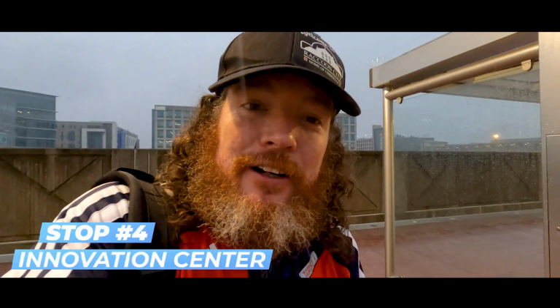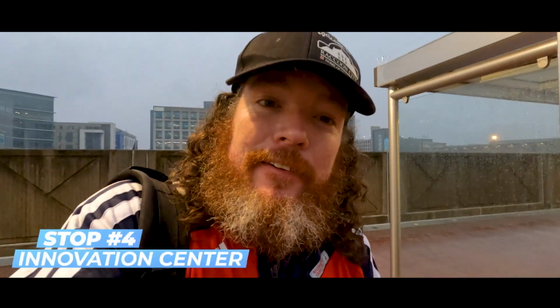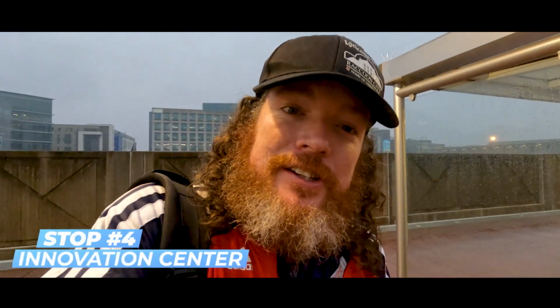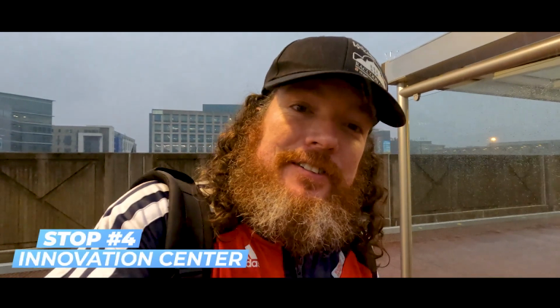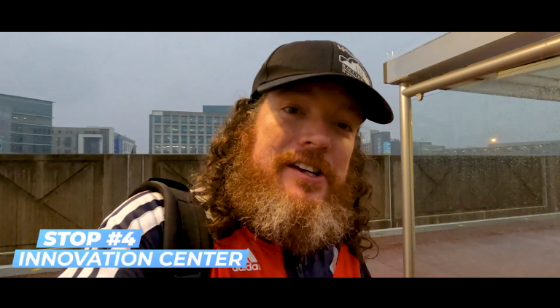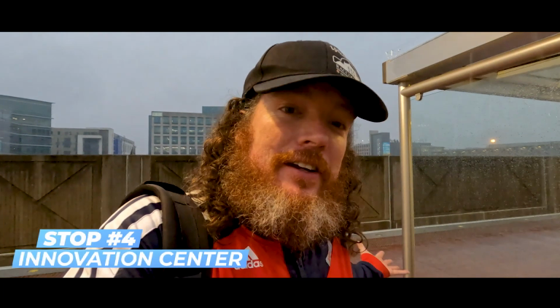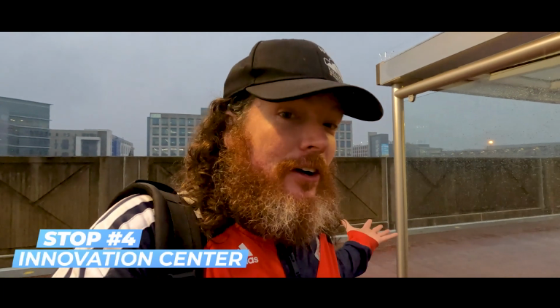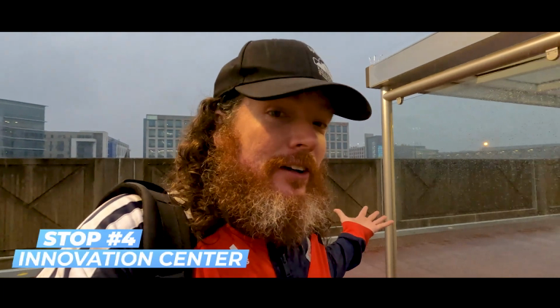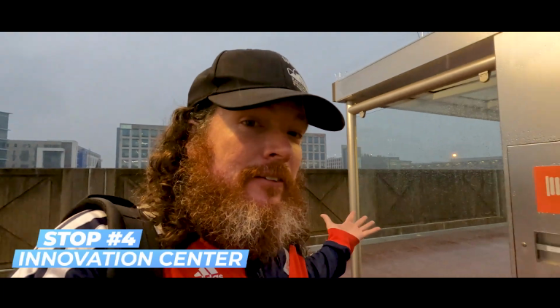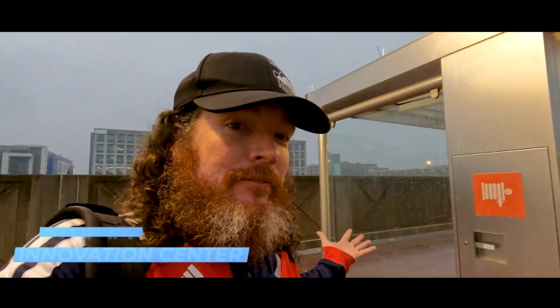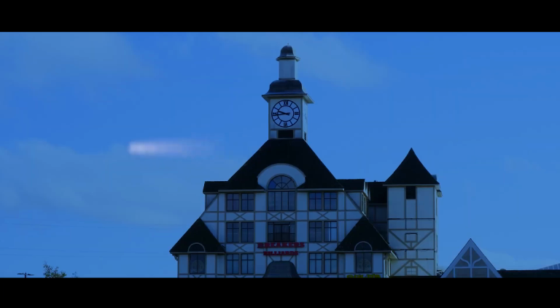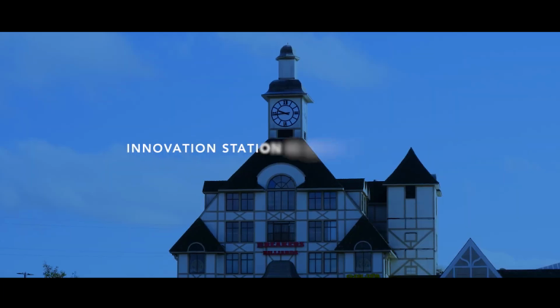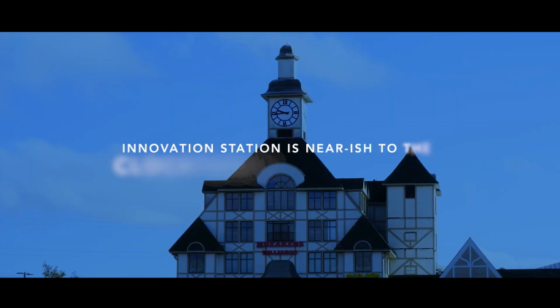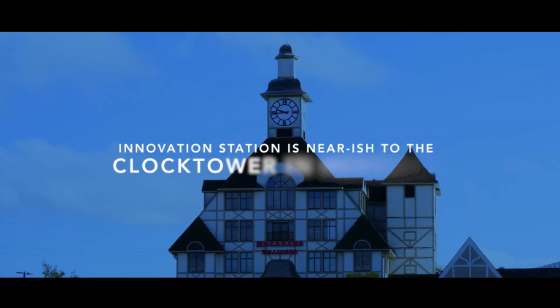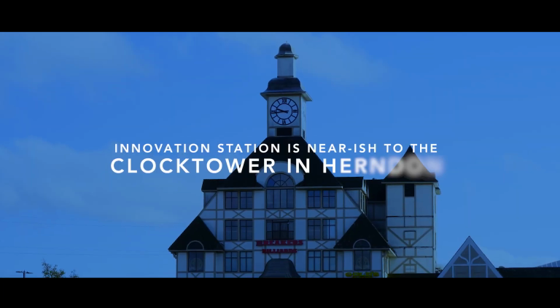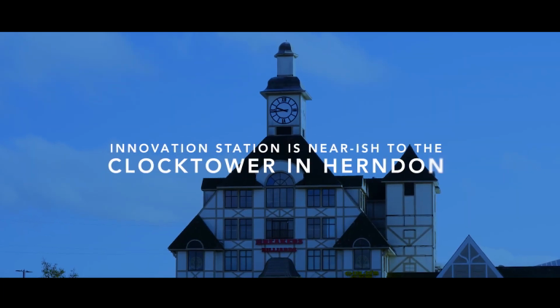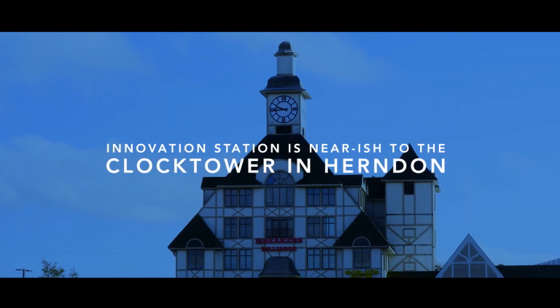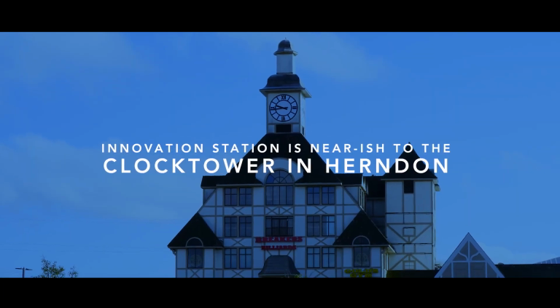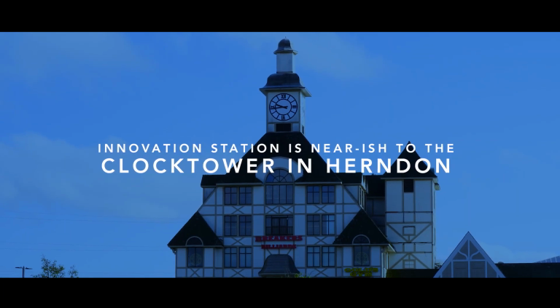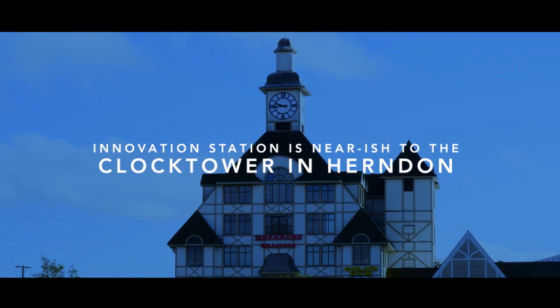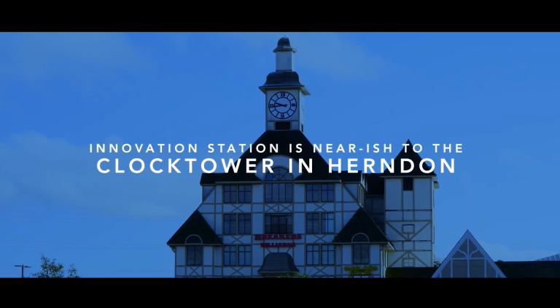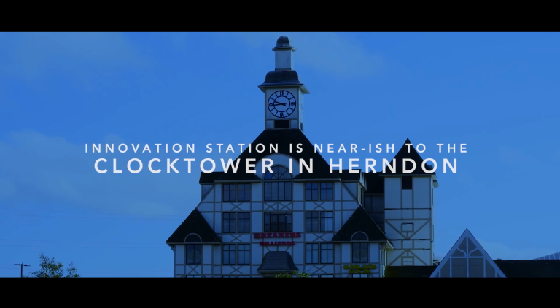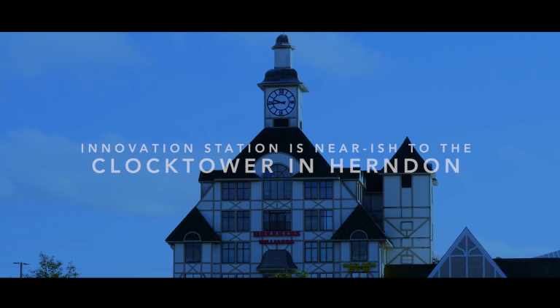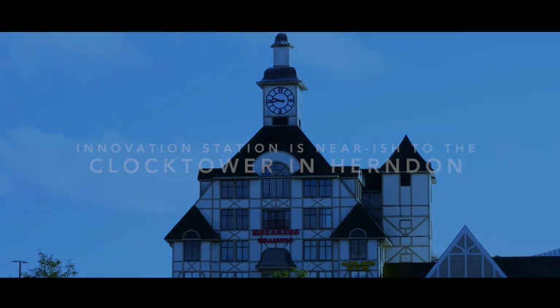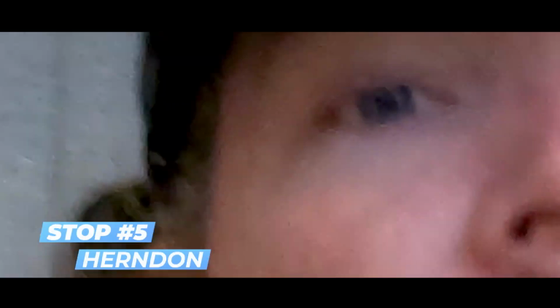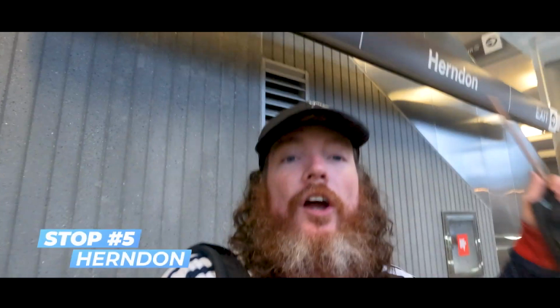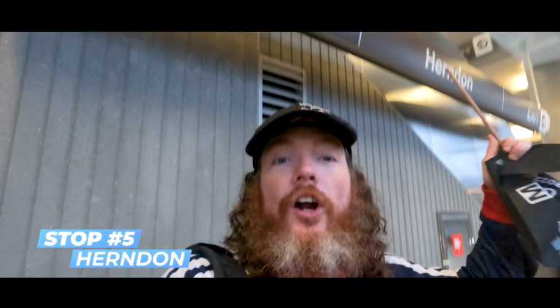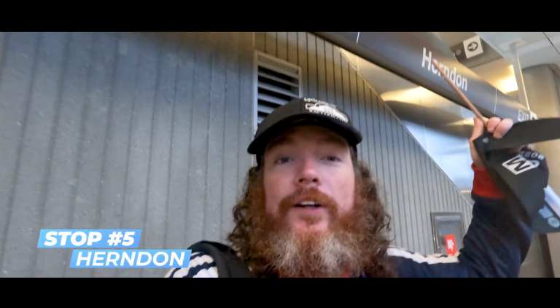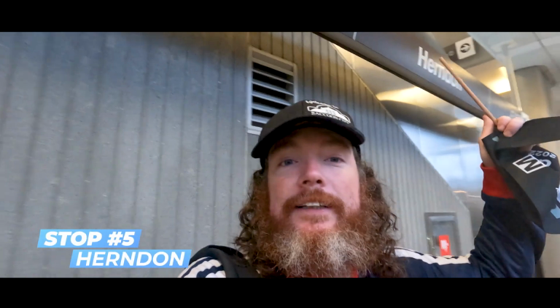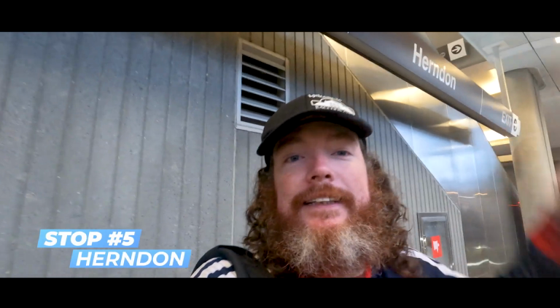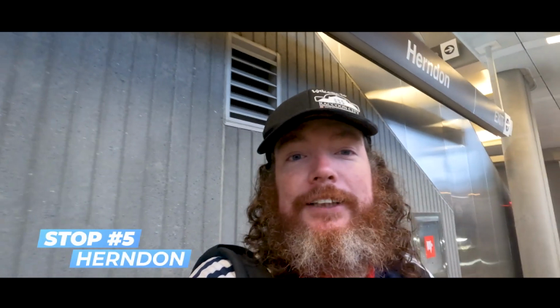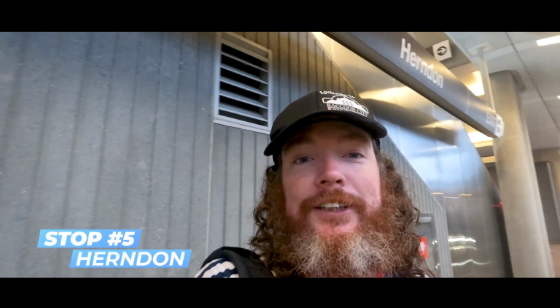Innovation Station in Herndon. Herndon Station.